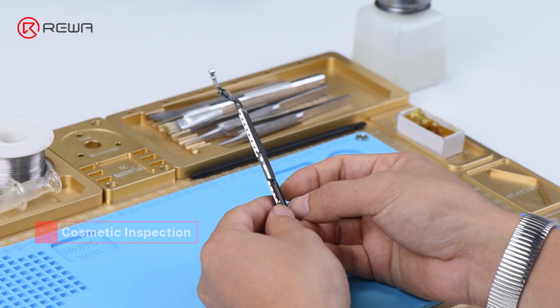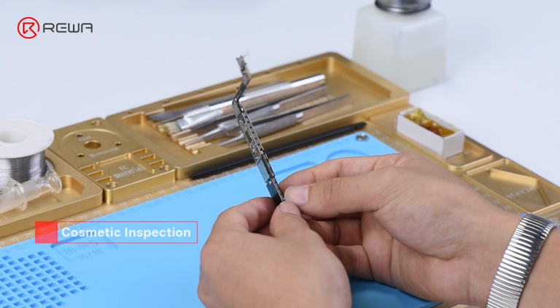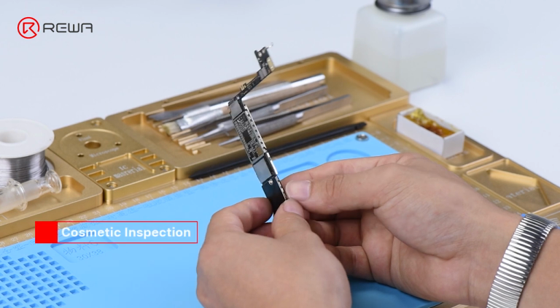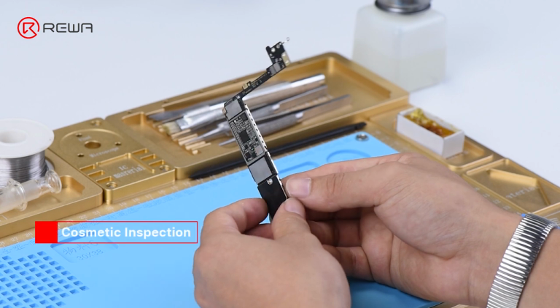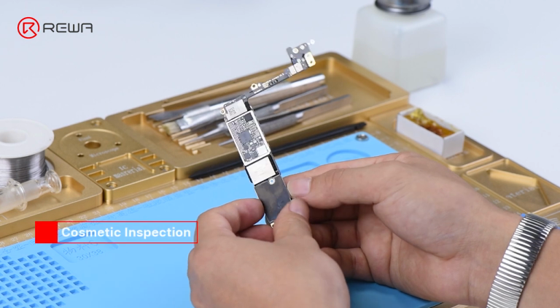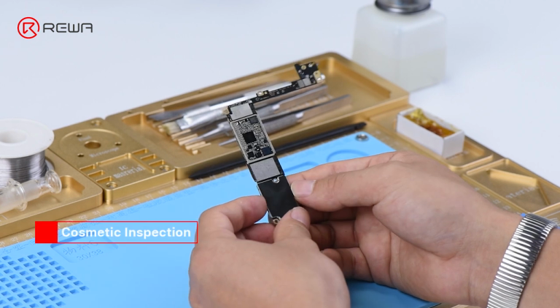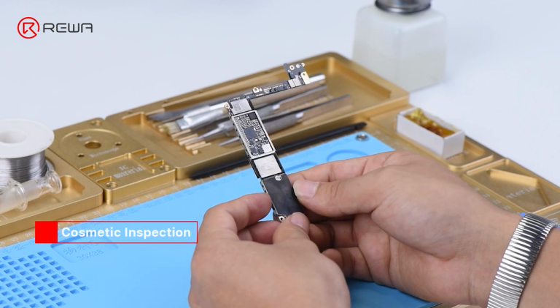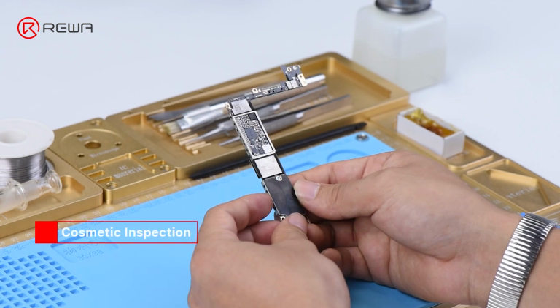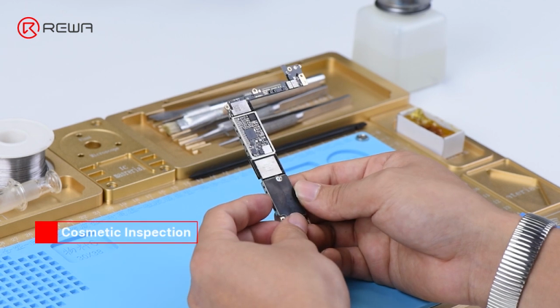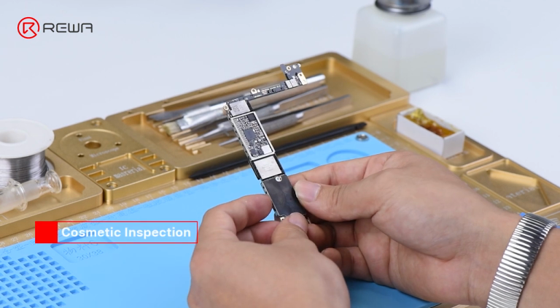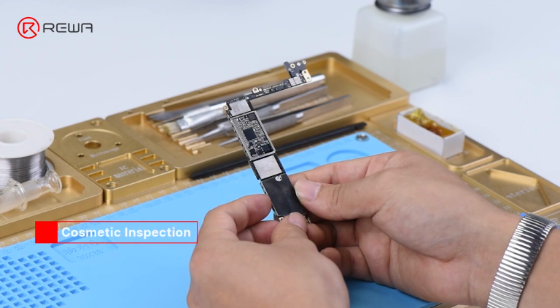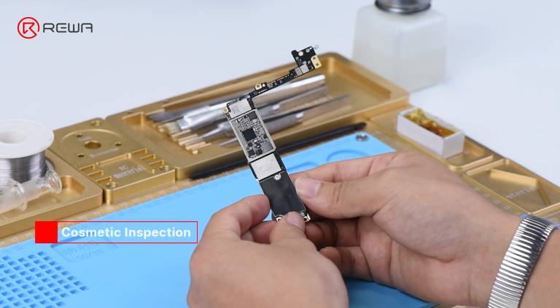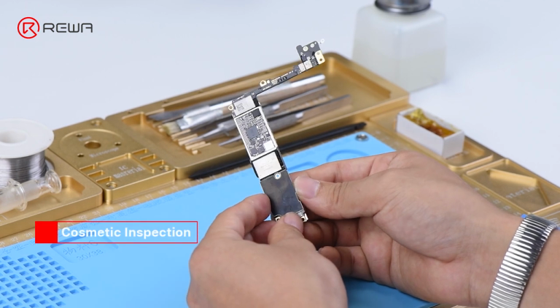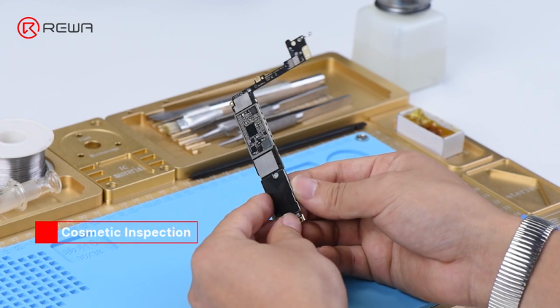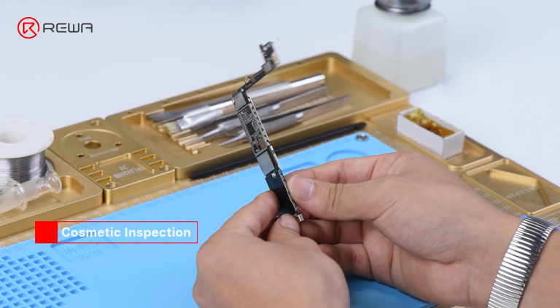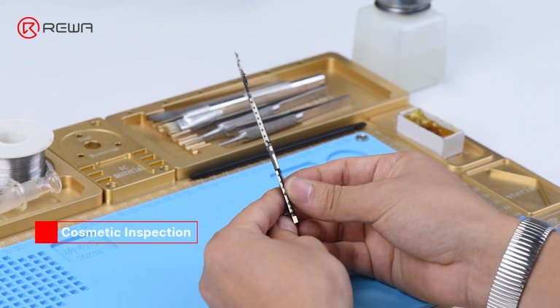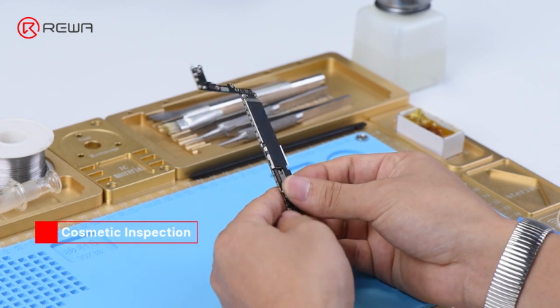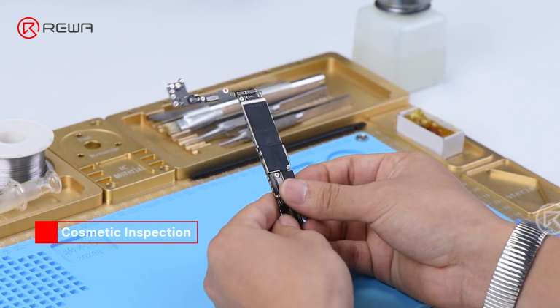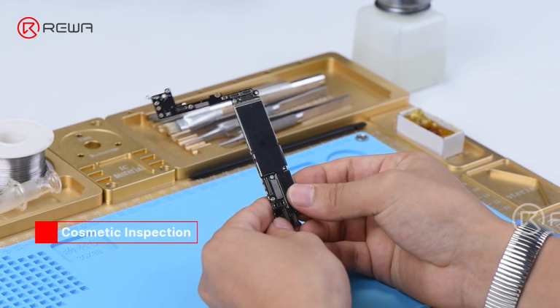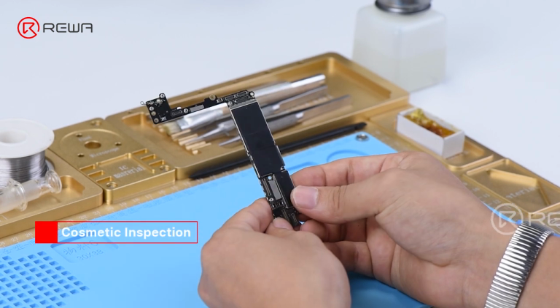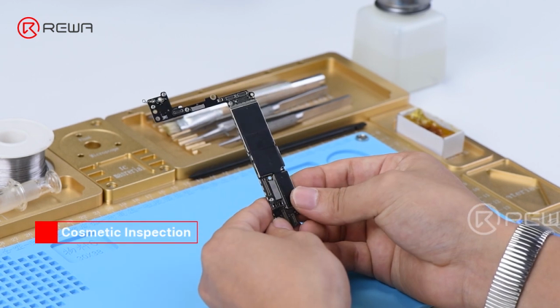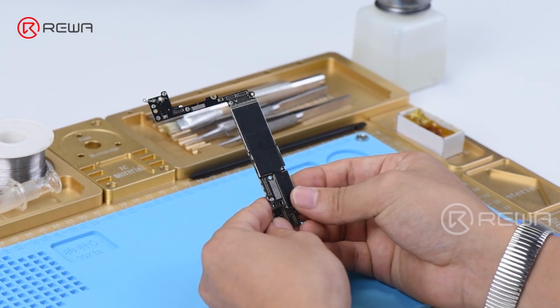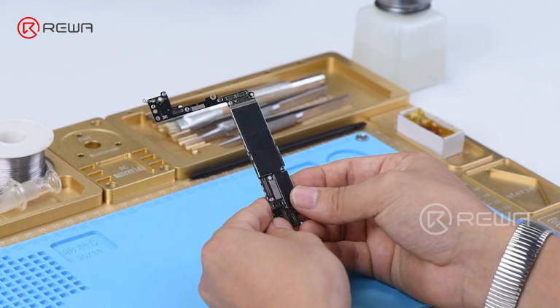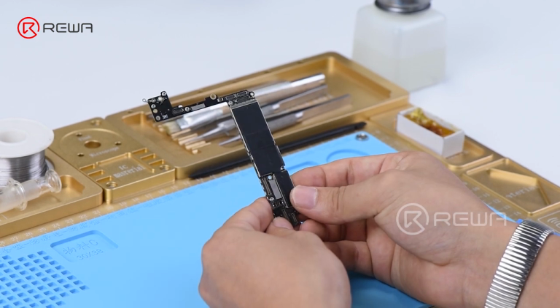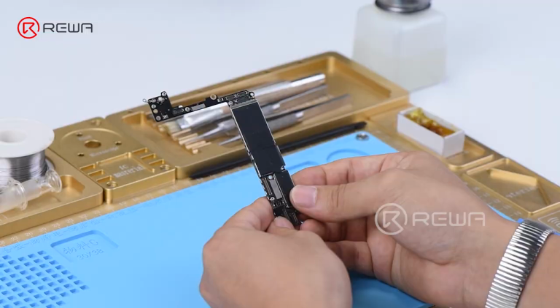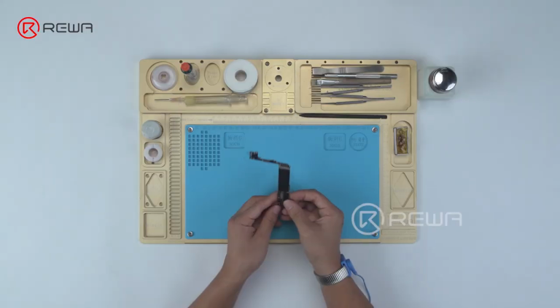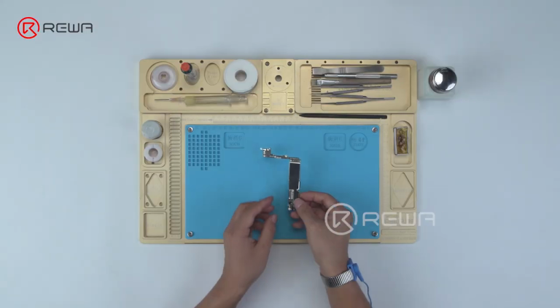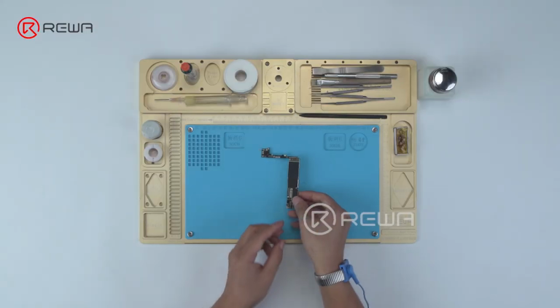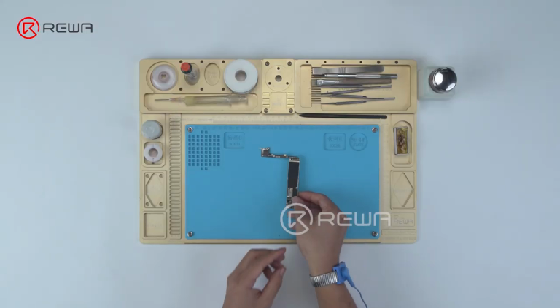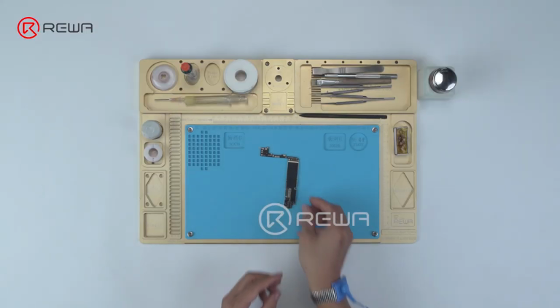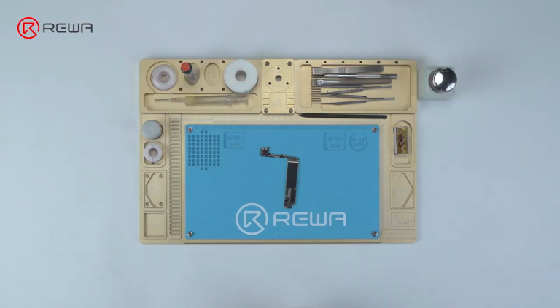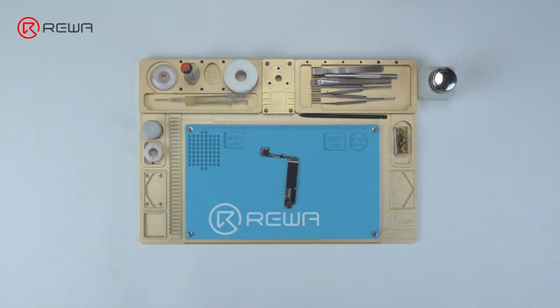Run cosmetic inspection of the logic board. The logic board is not deformed or water damaged.